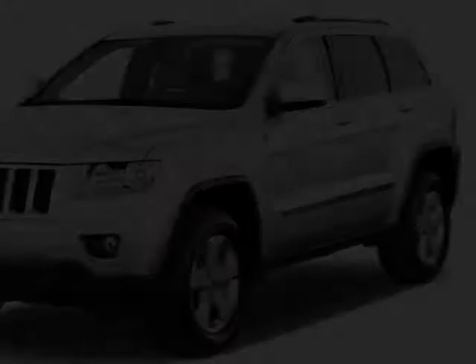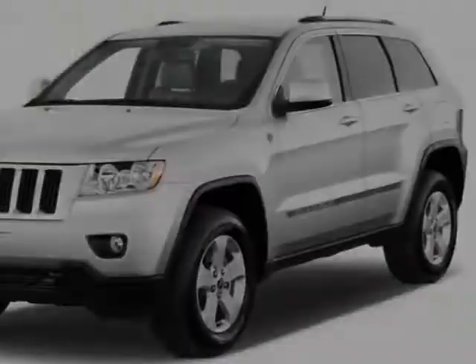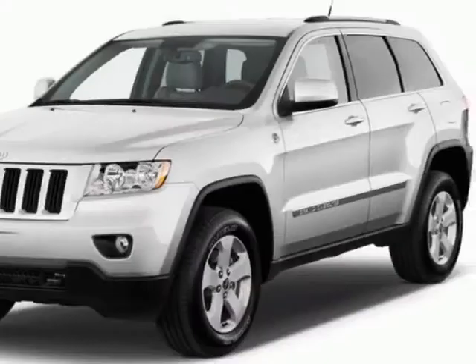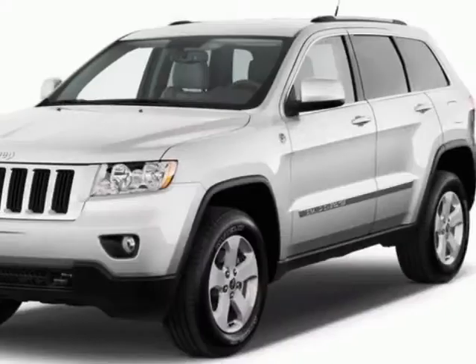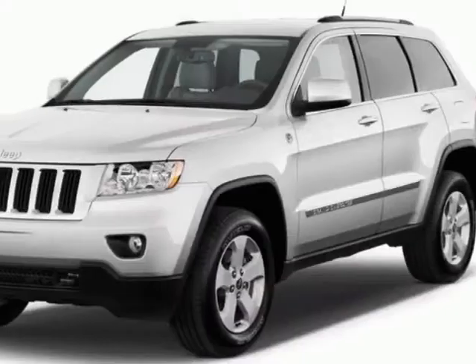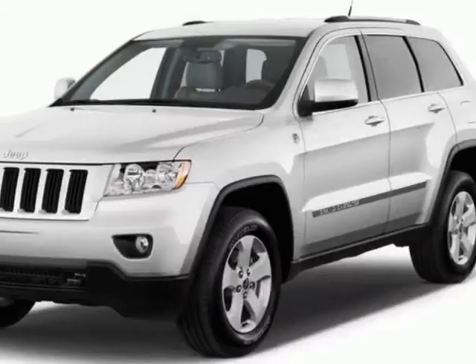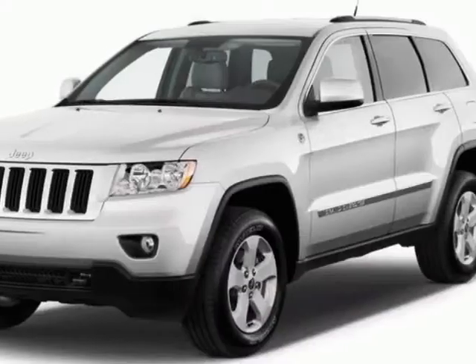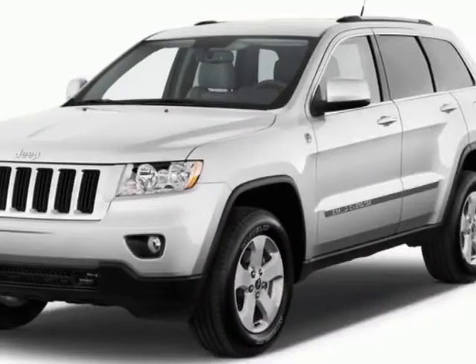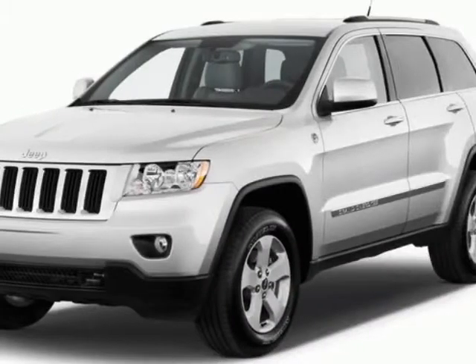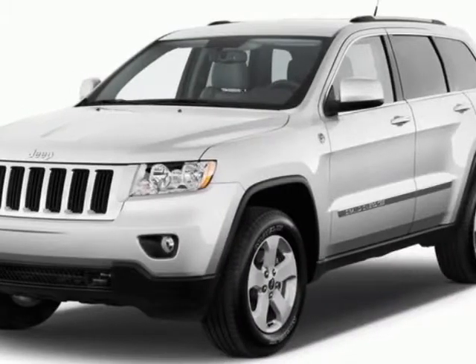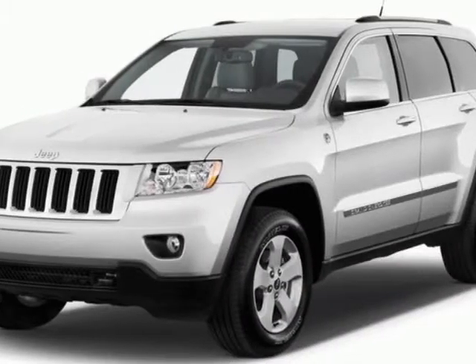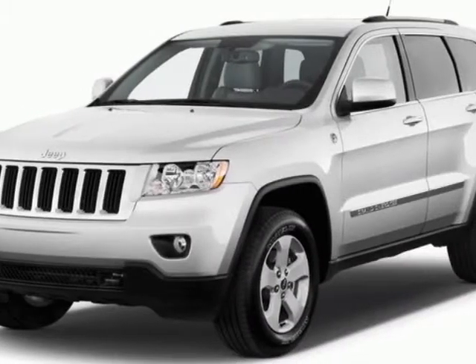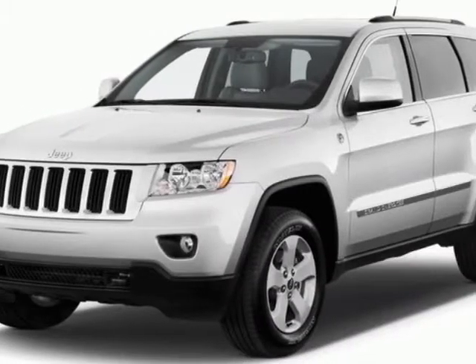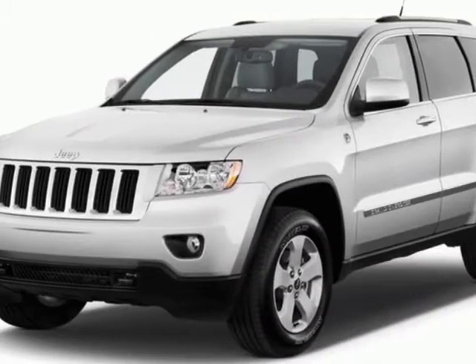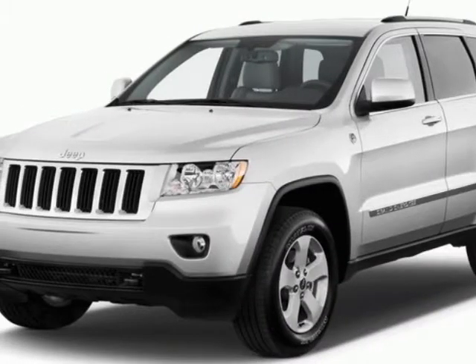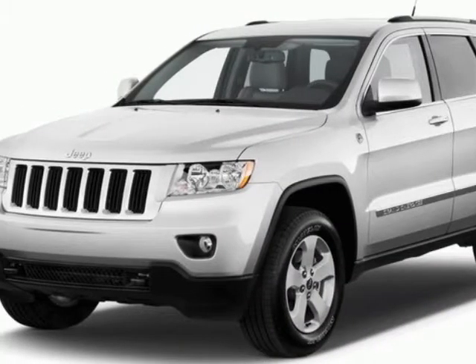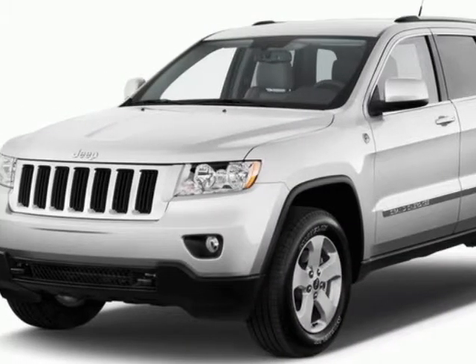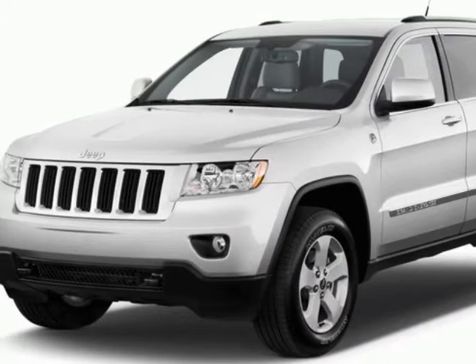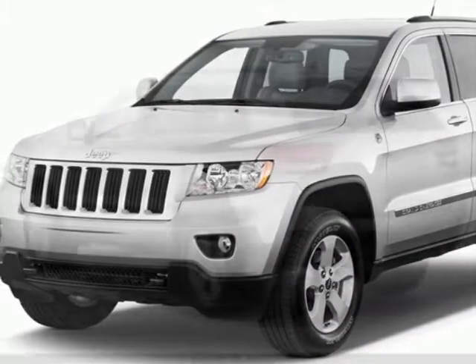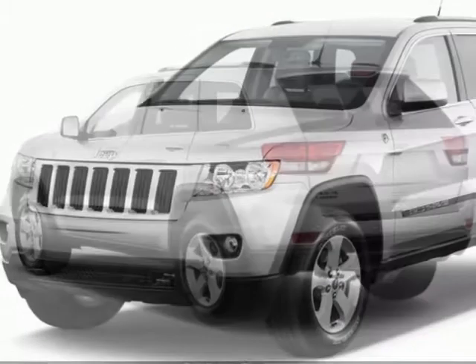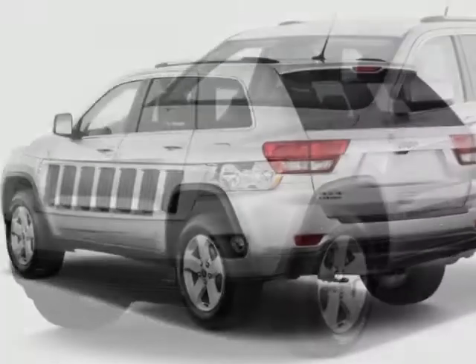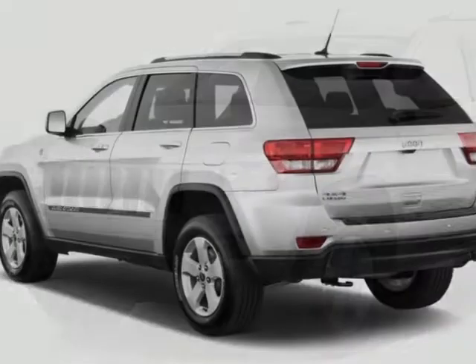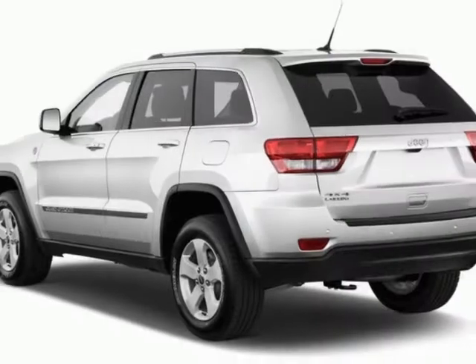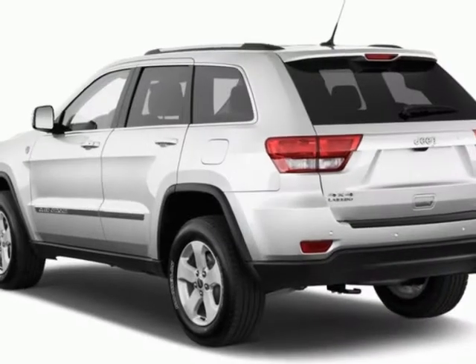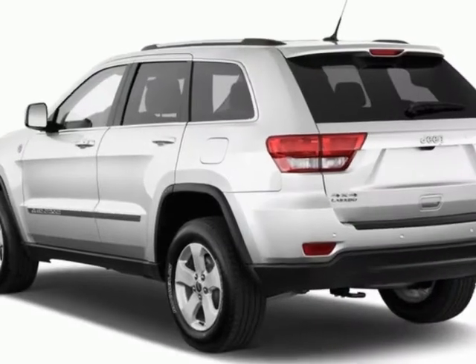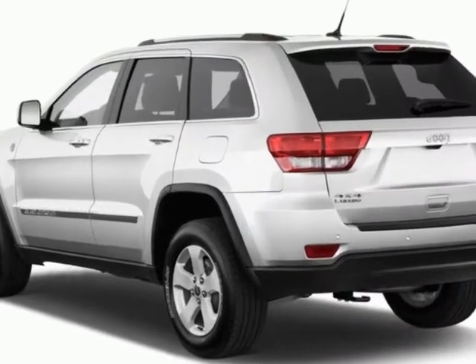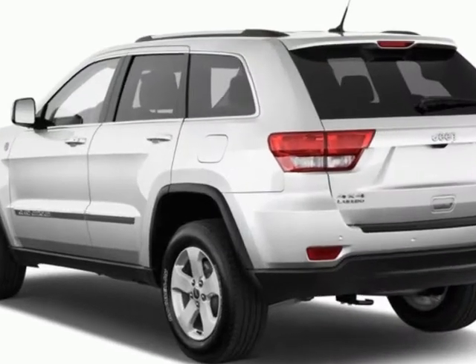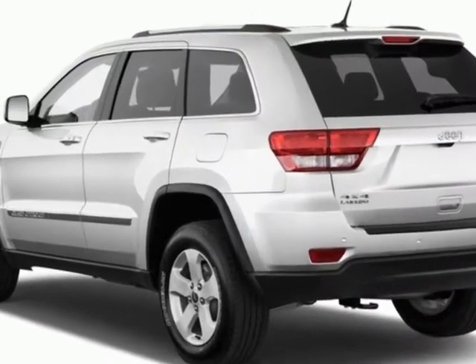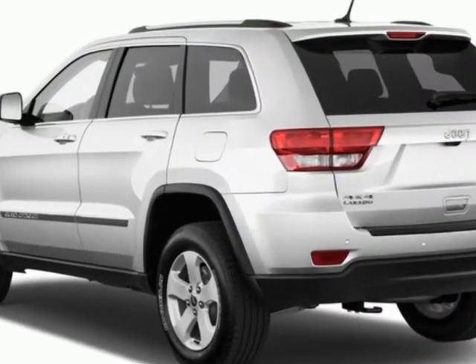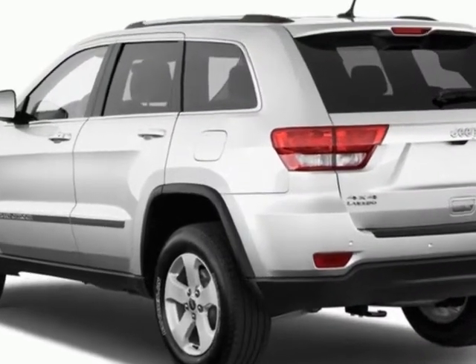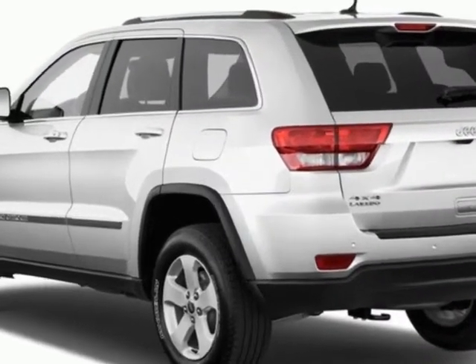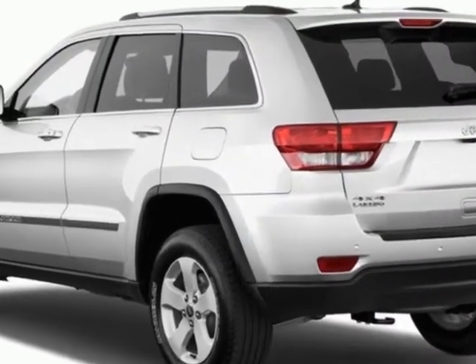Look at this new 2013 Jeep Grand Cherokee. For your protection, this vehicle has a full factory warranty.